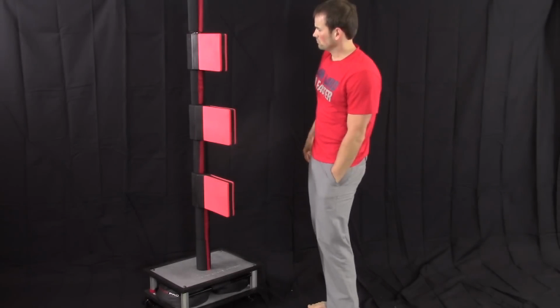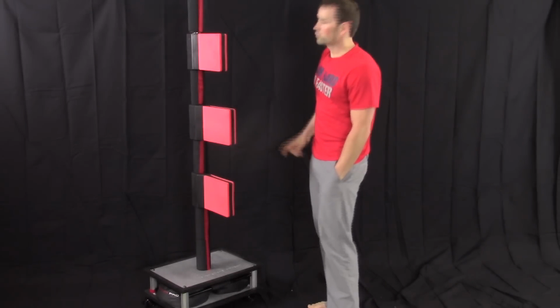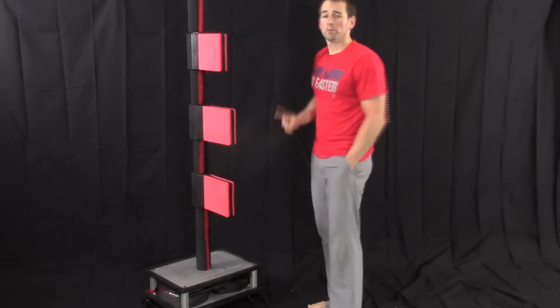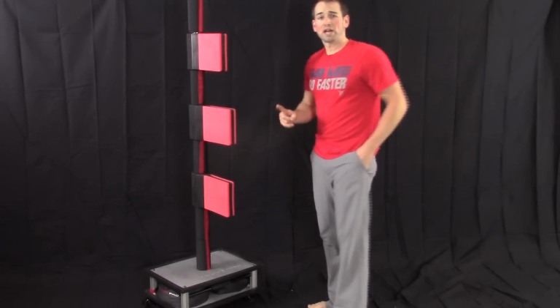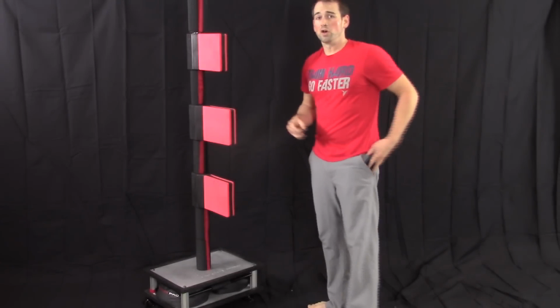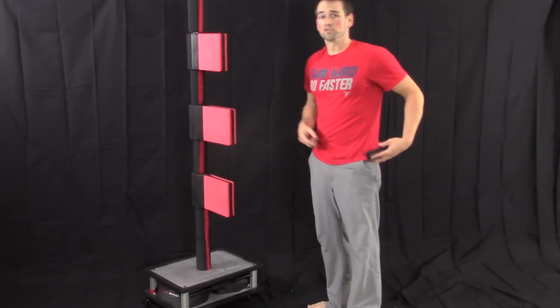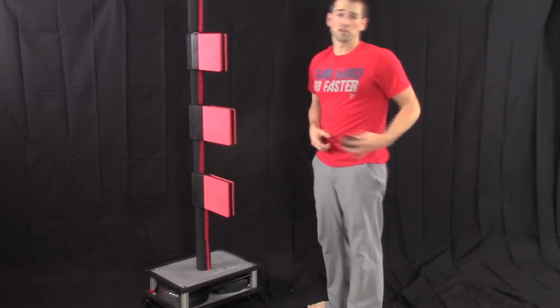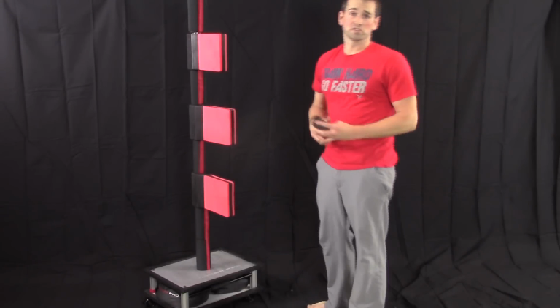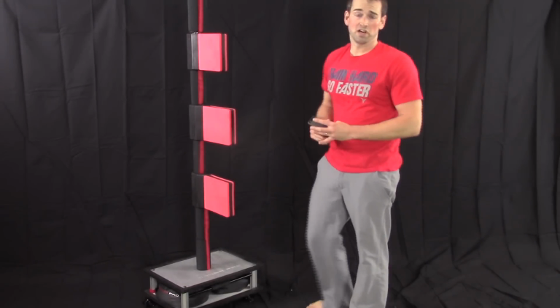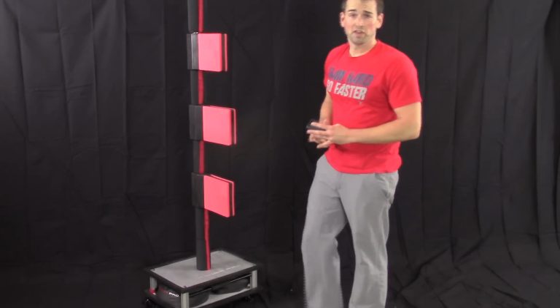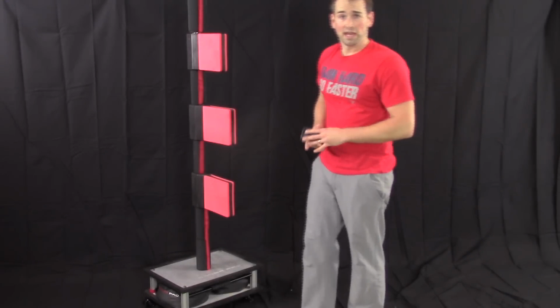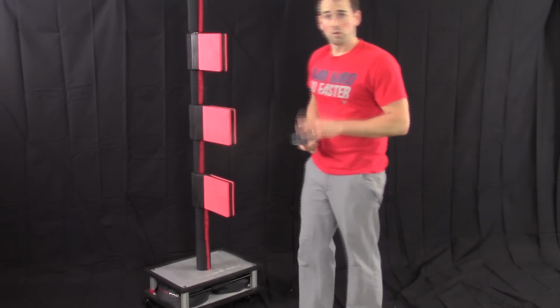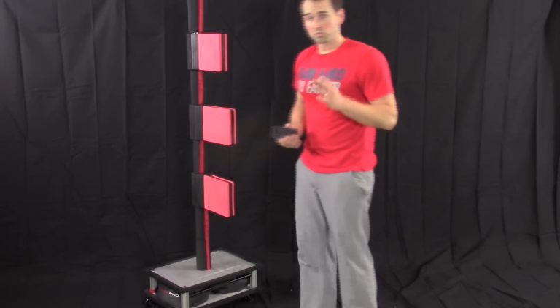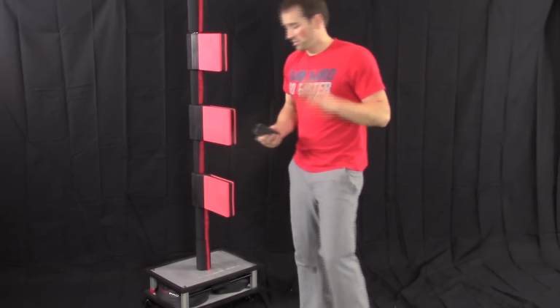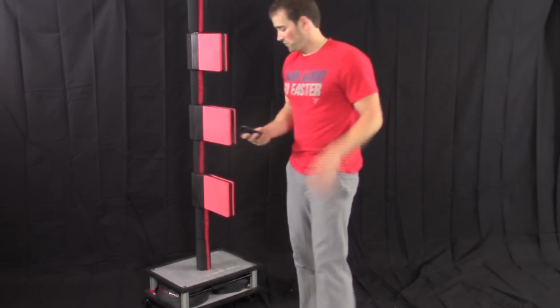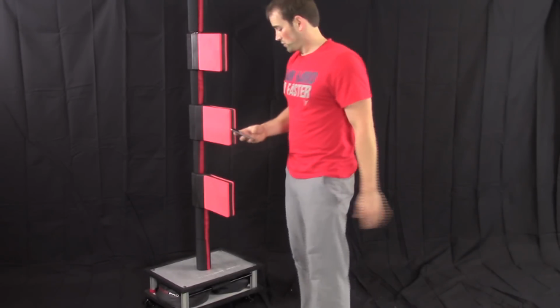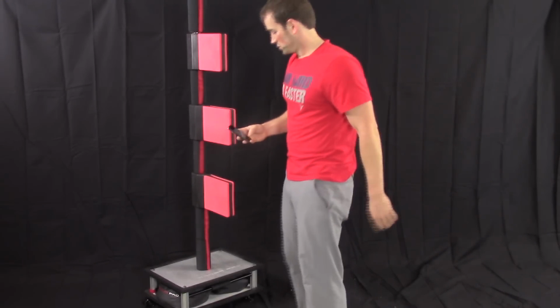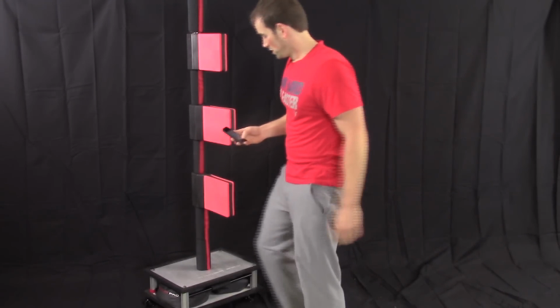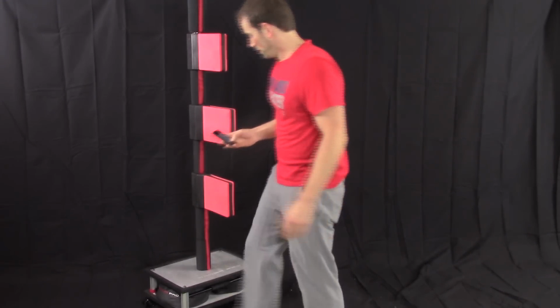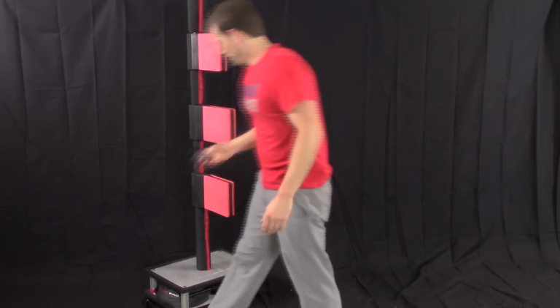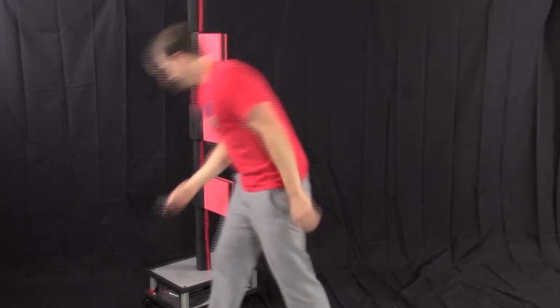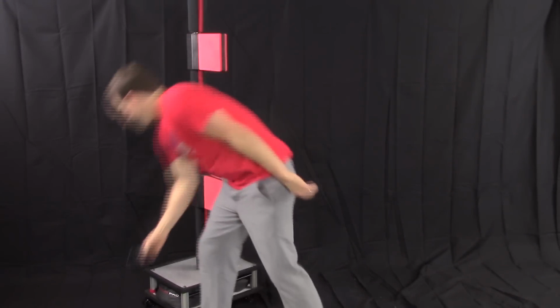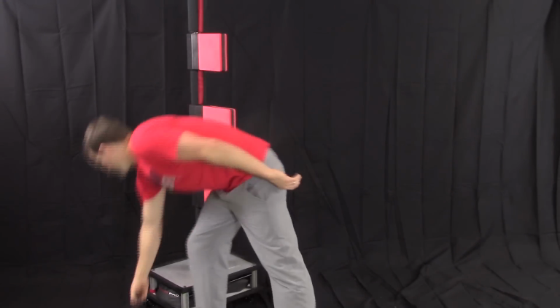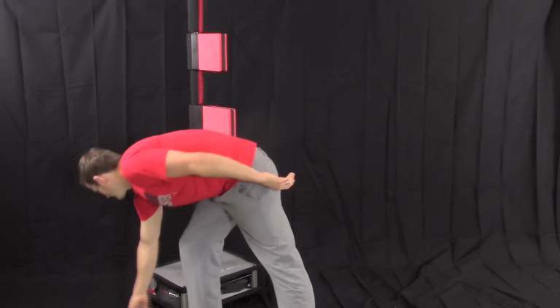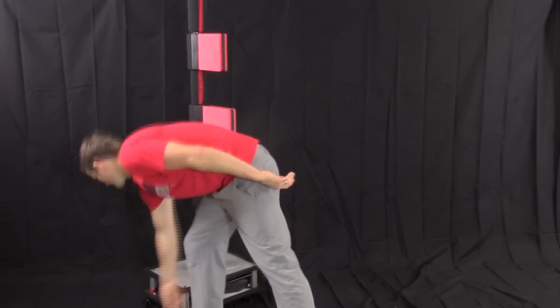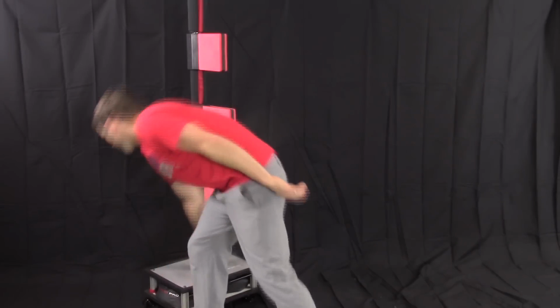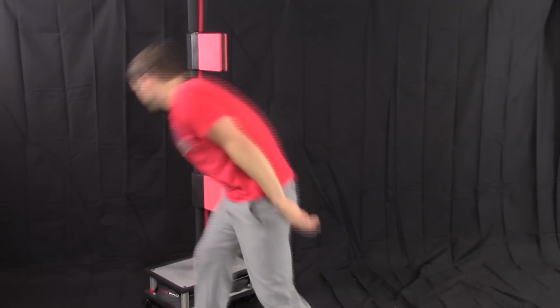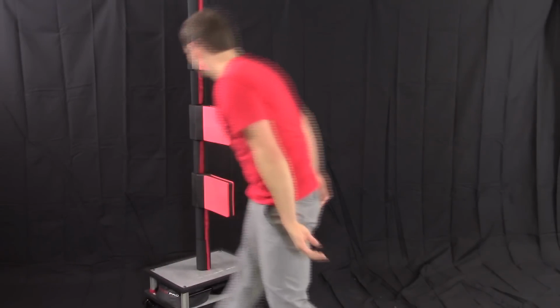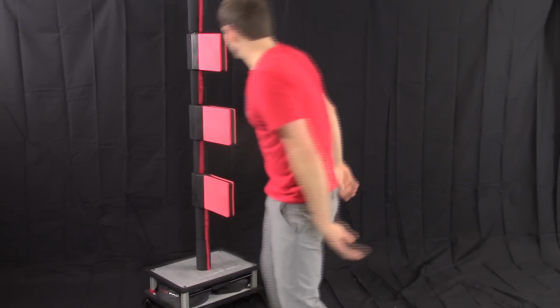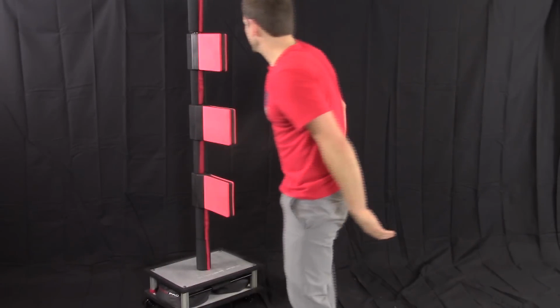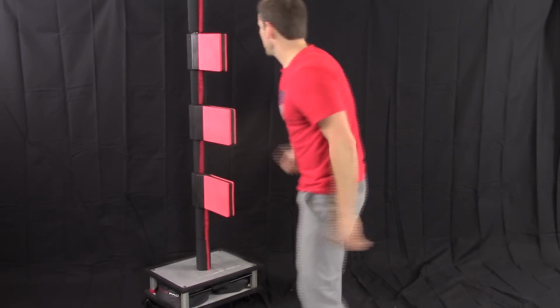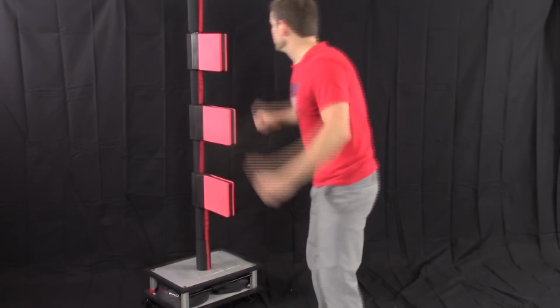Remember not to overstretch yourself and always warm up first. I've got my timer set for 10 seconds.